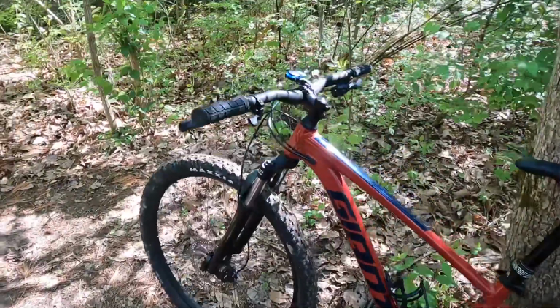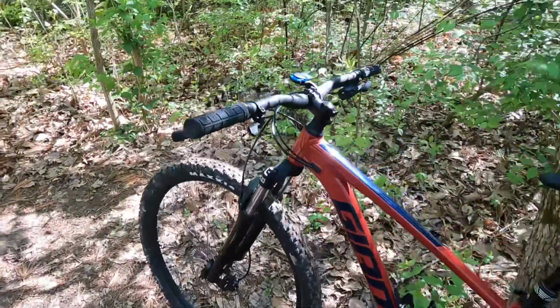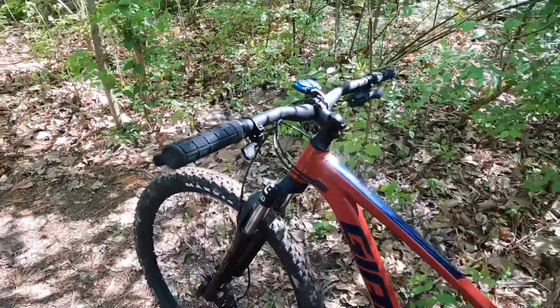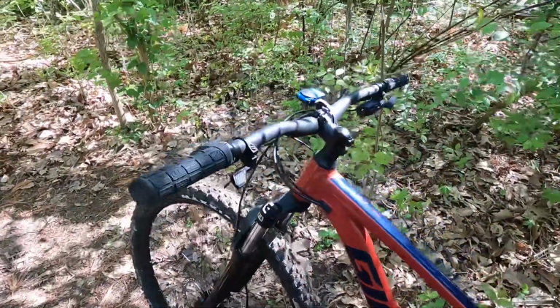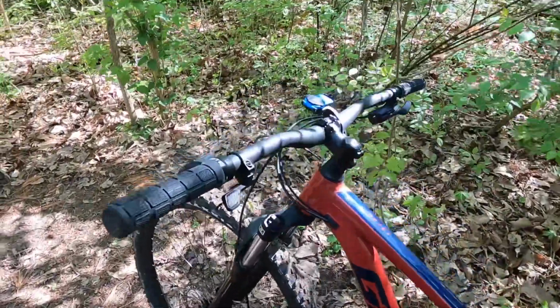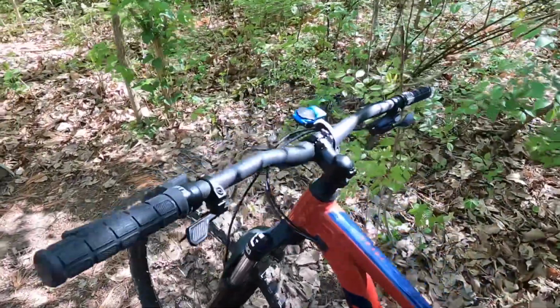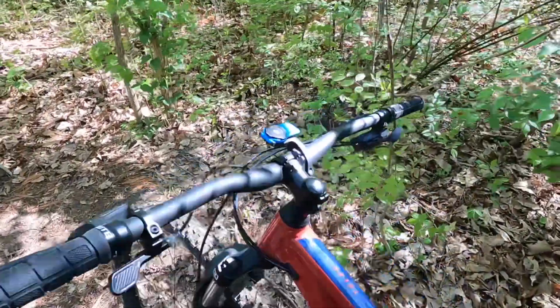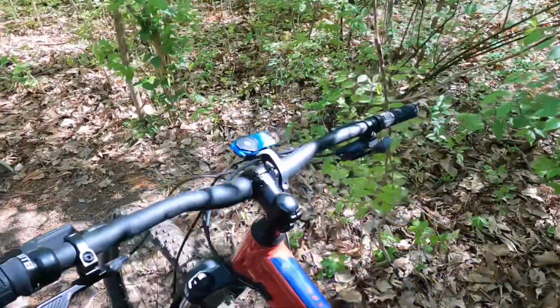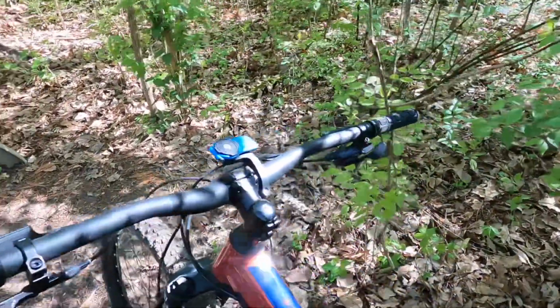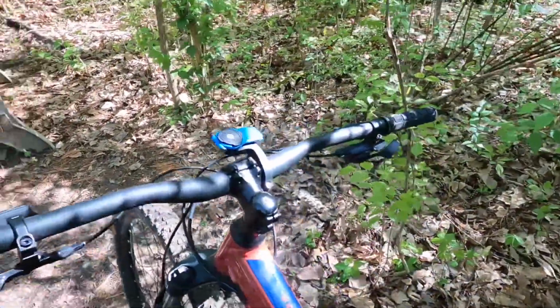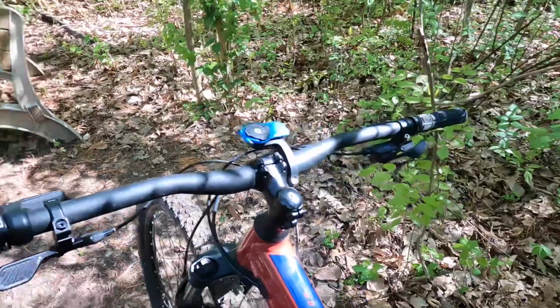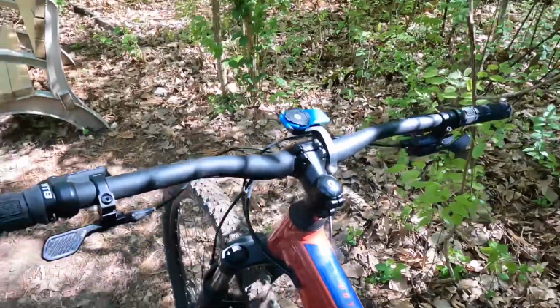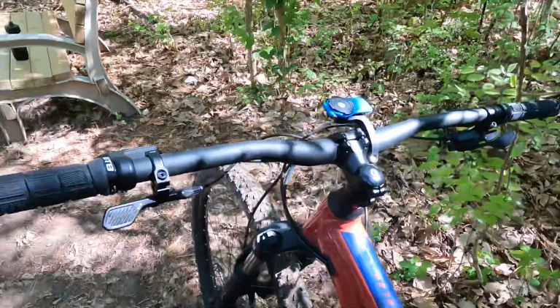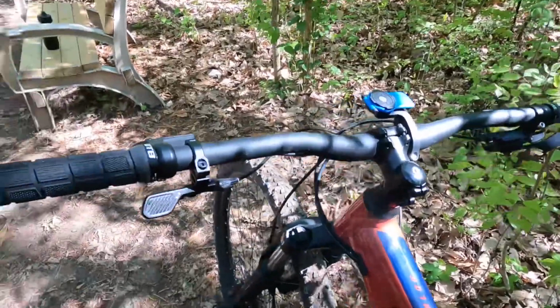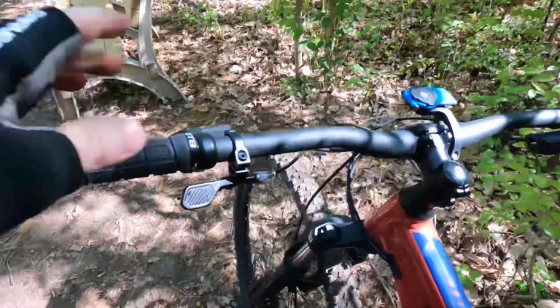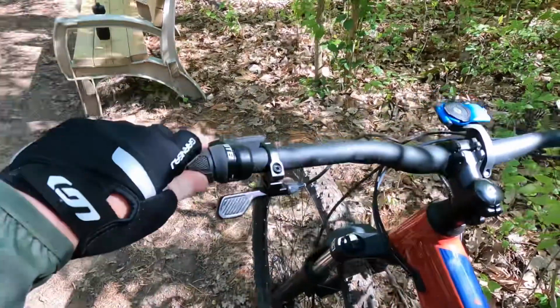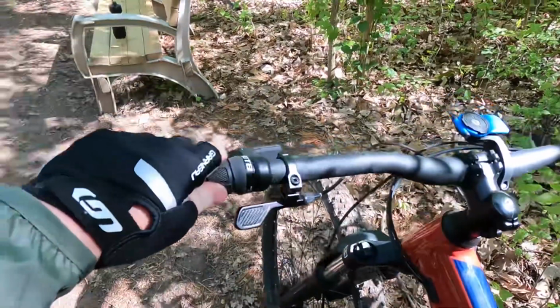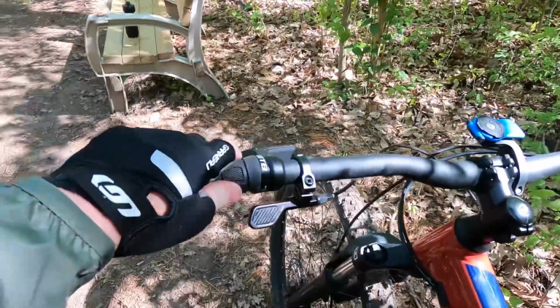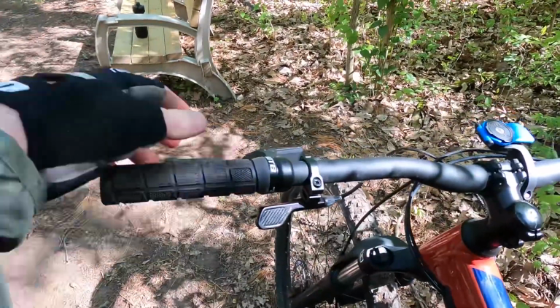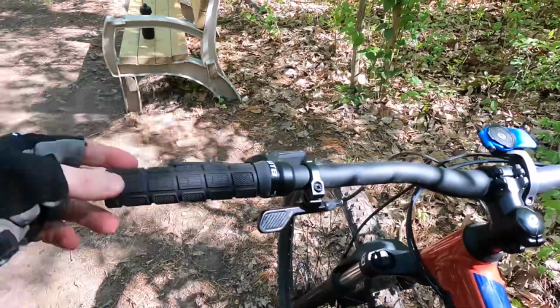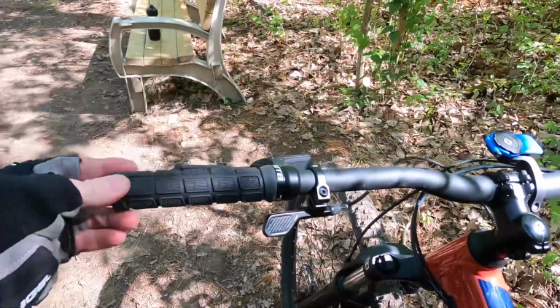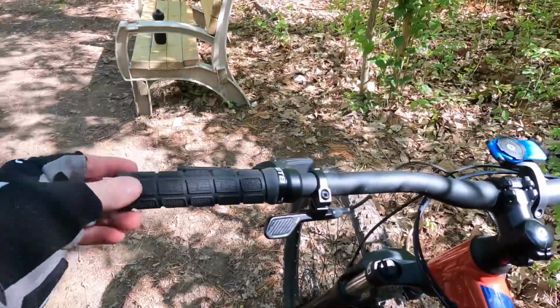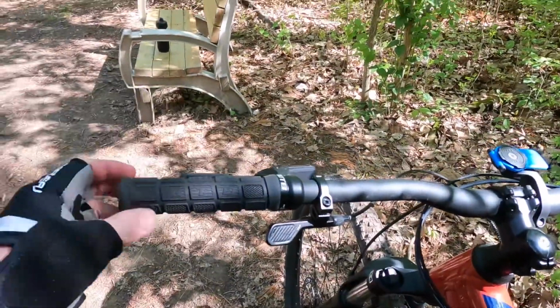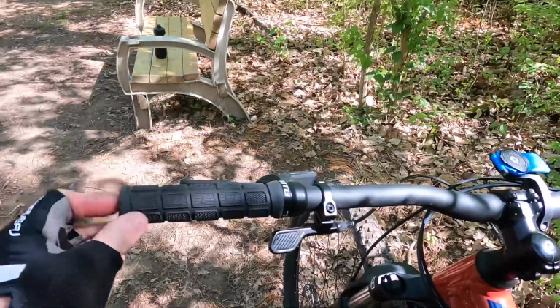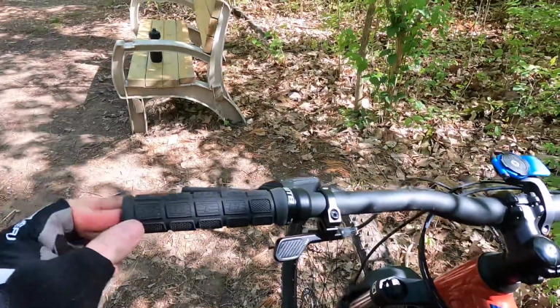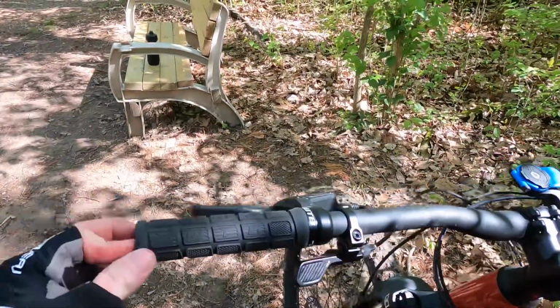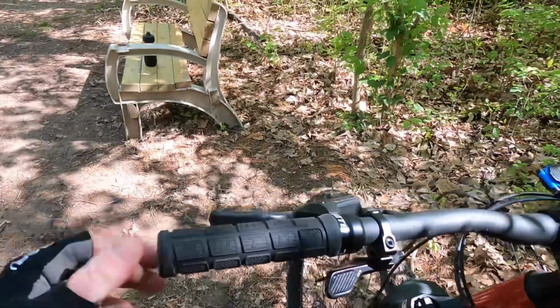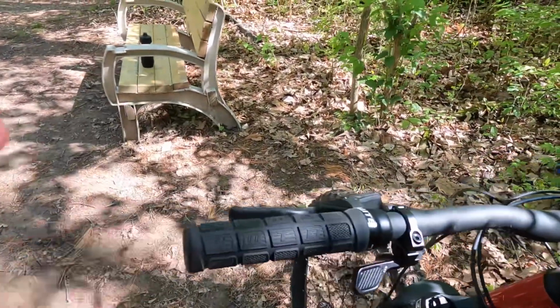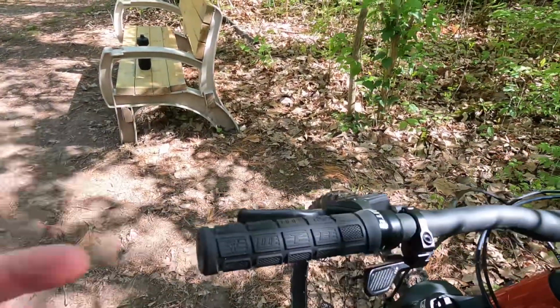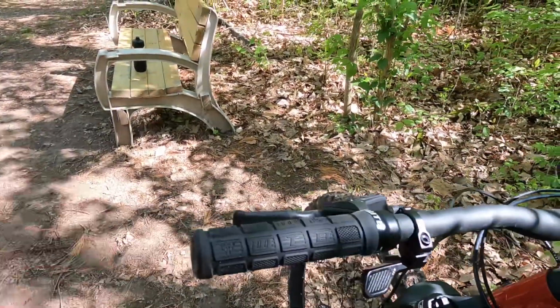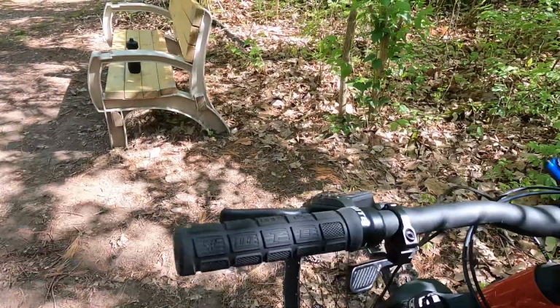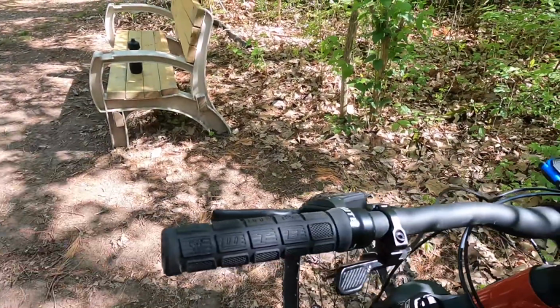Going over the front here — the only thing I really changed was taking off the factory grips and putting on some WTB ones.